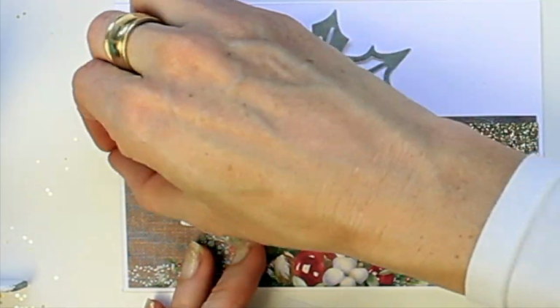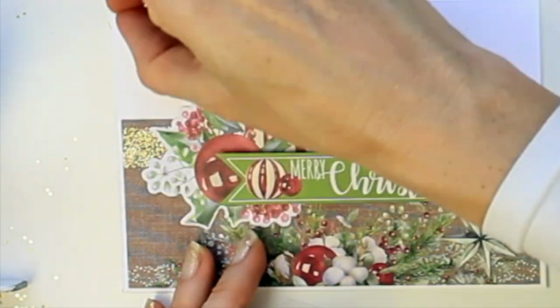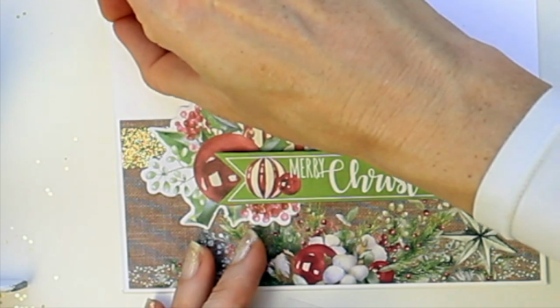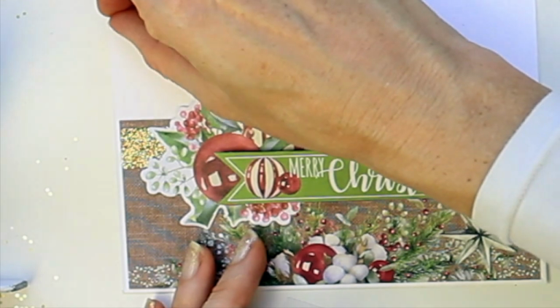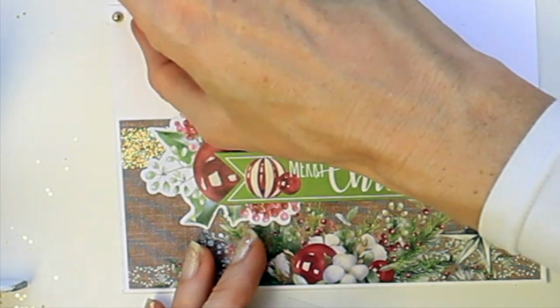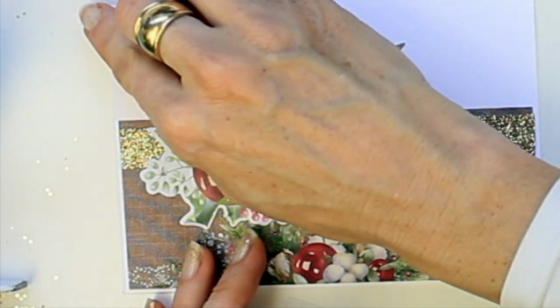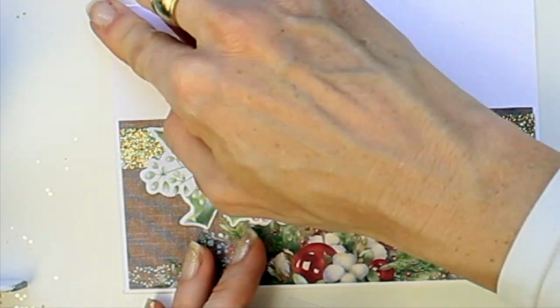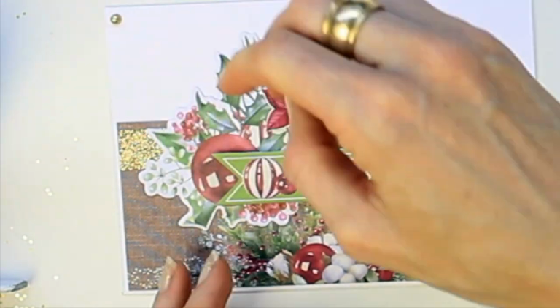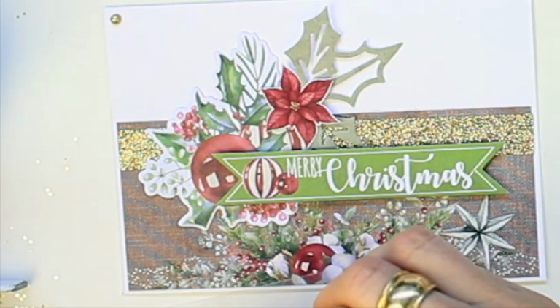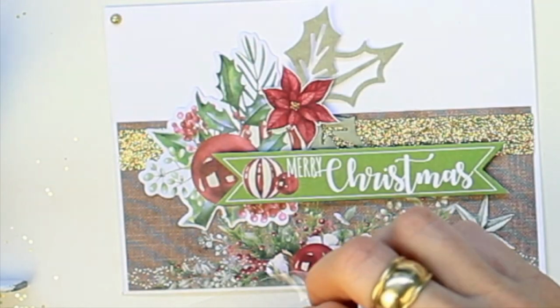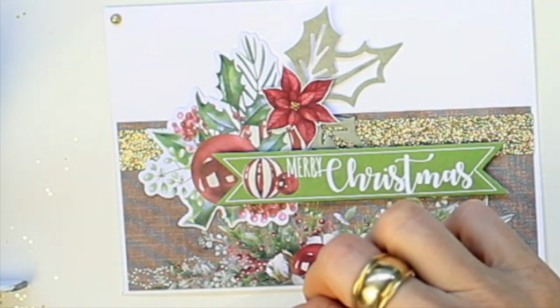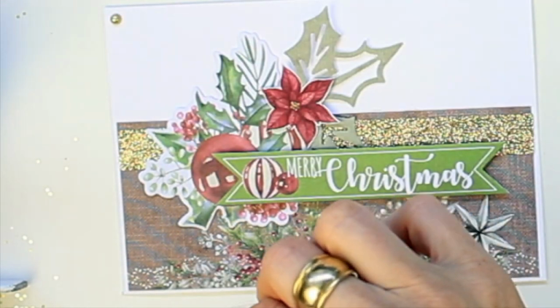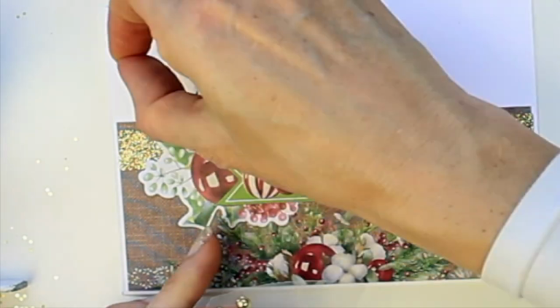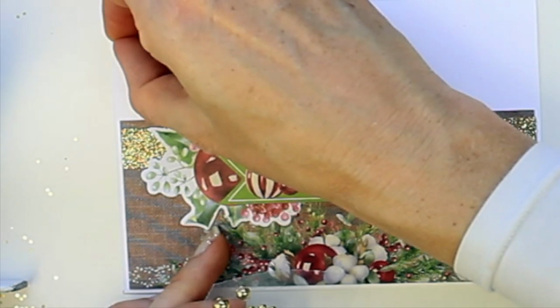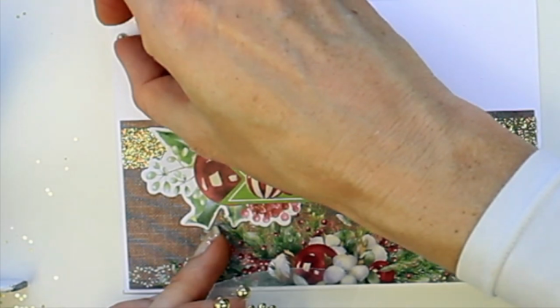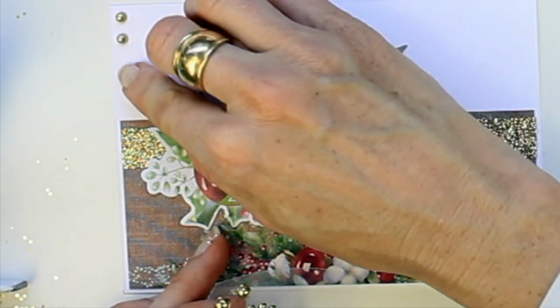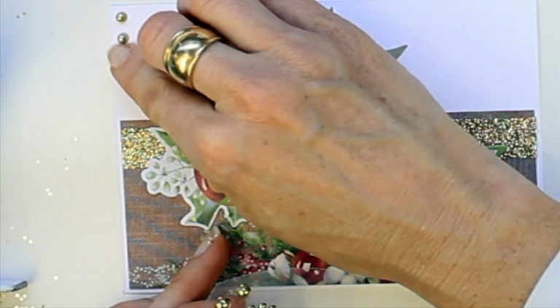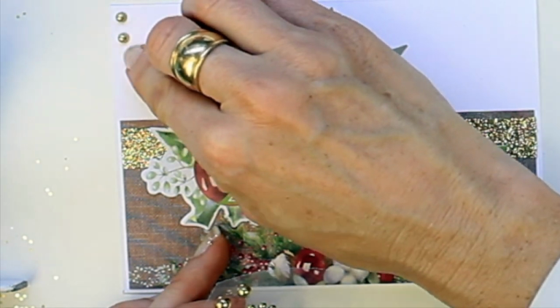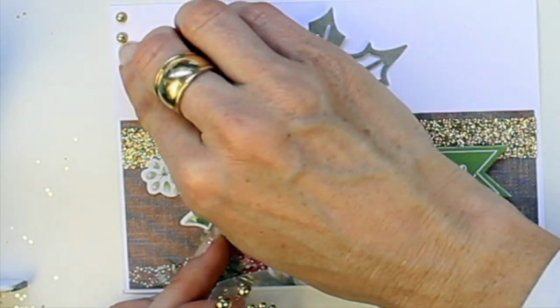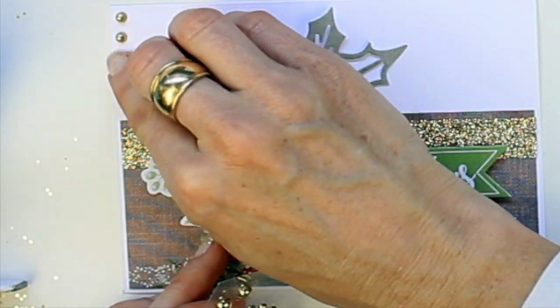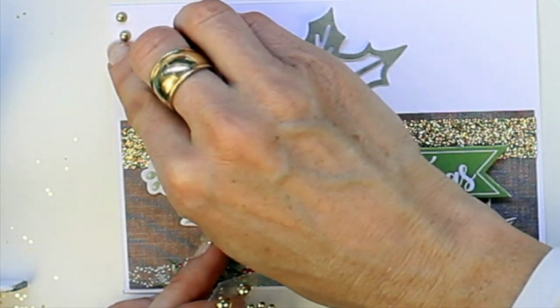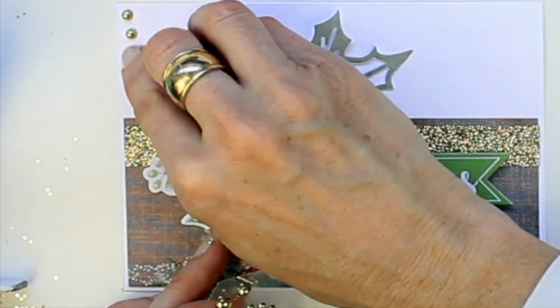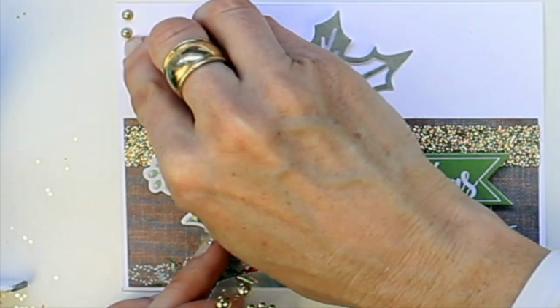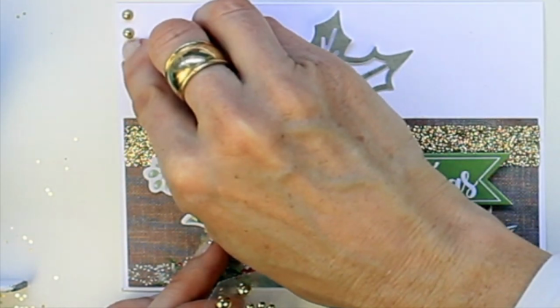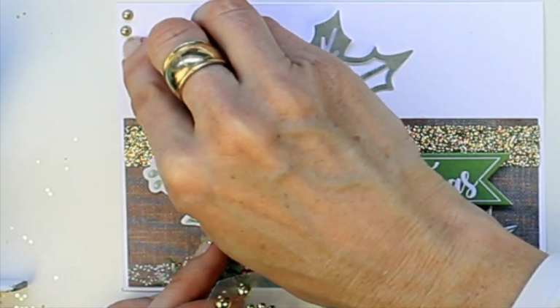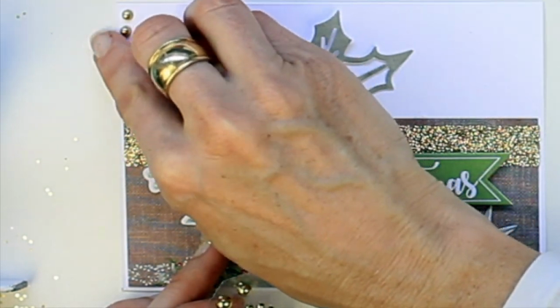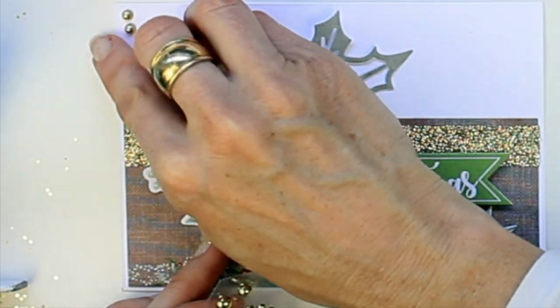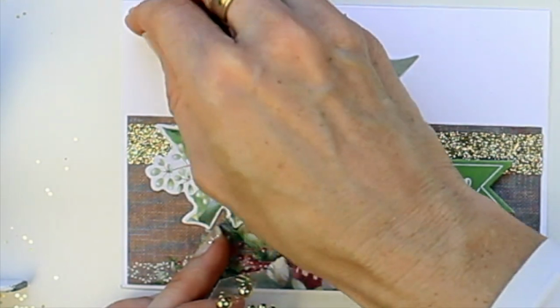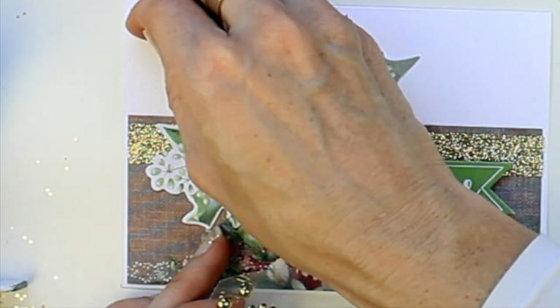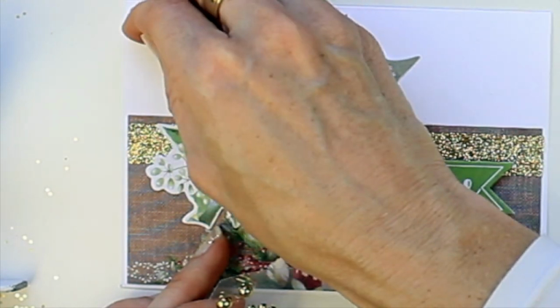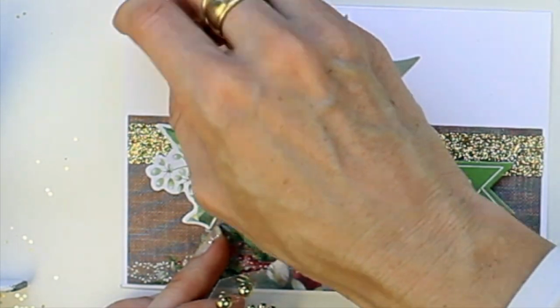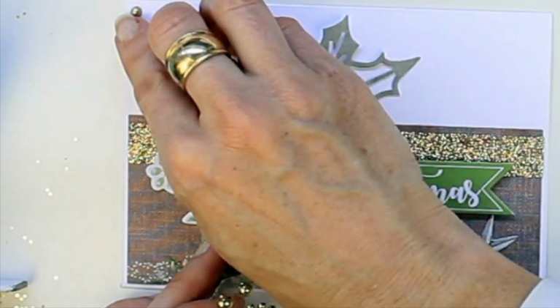Embellishing with the gold embellishments — three coming down from the side of the card.